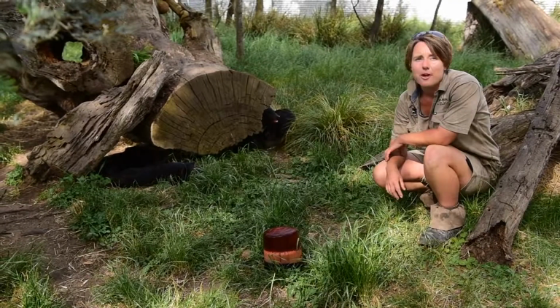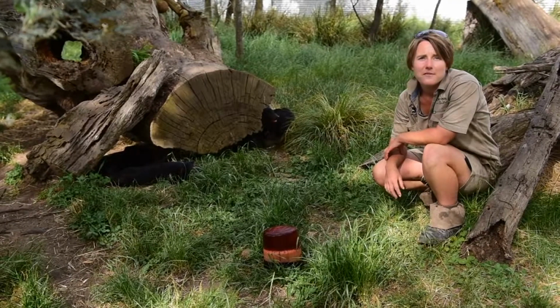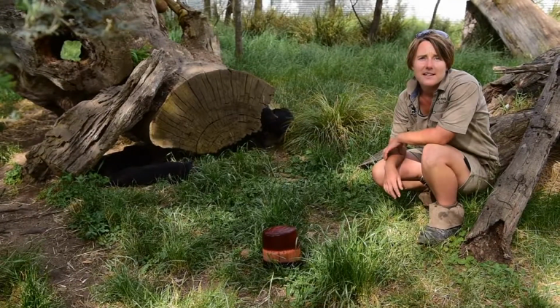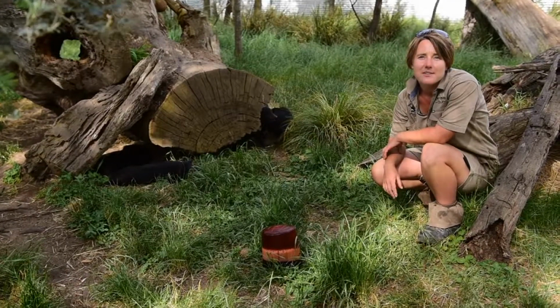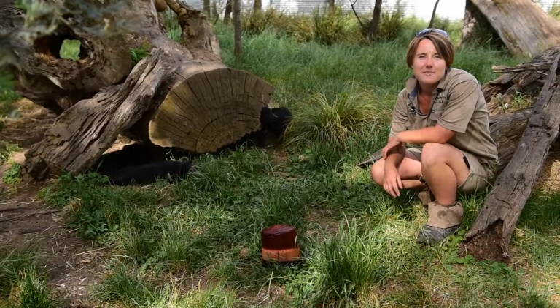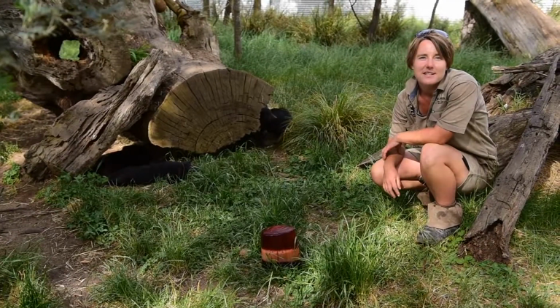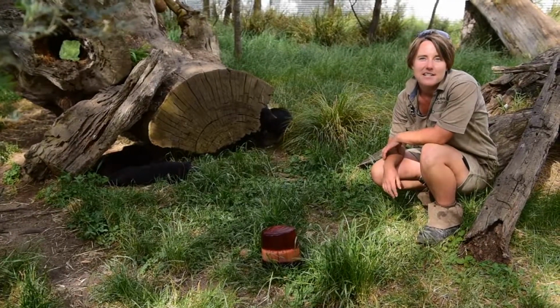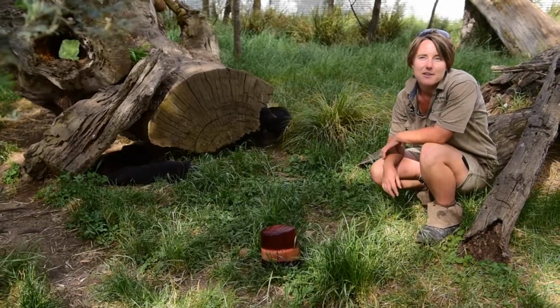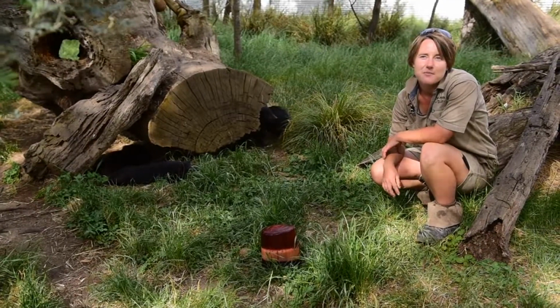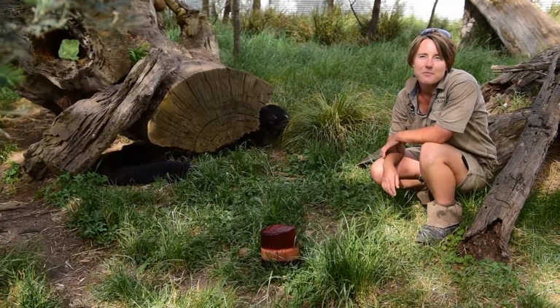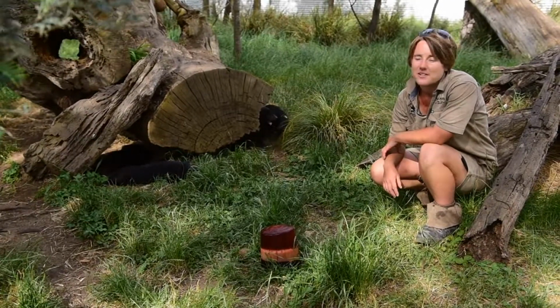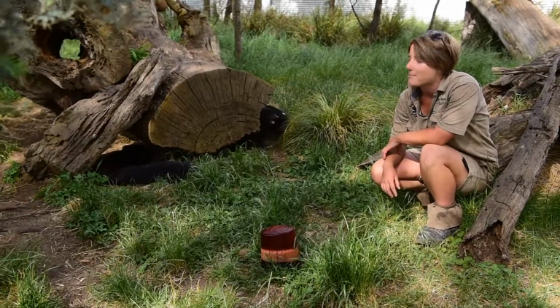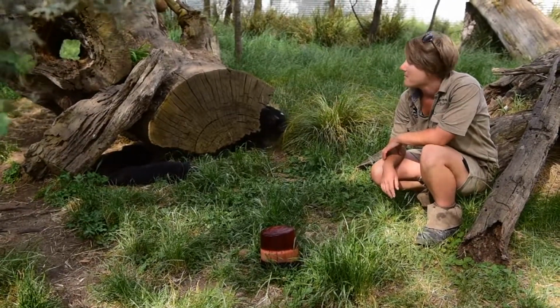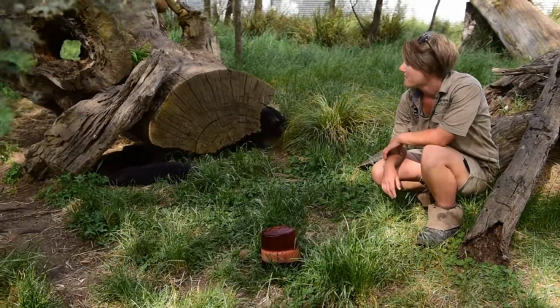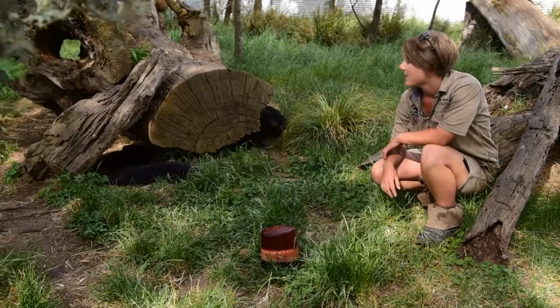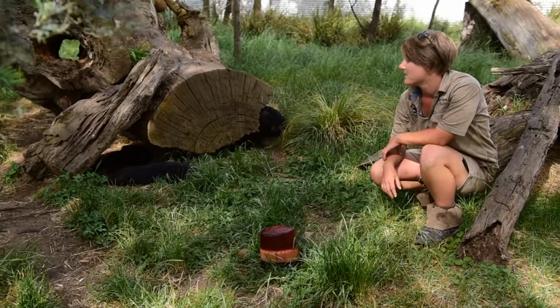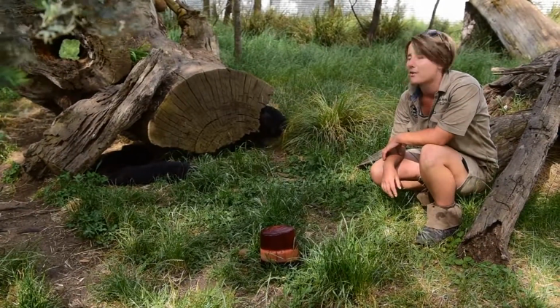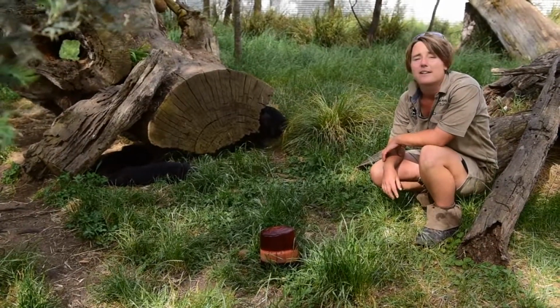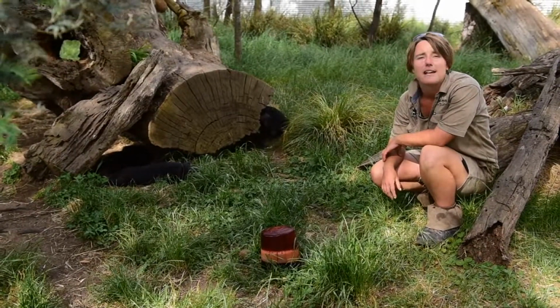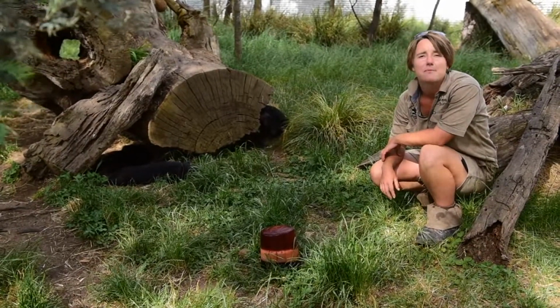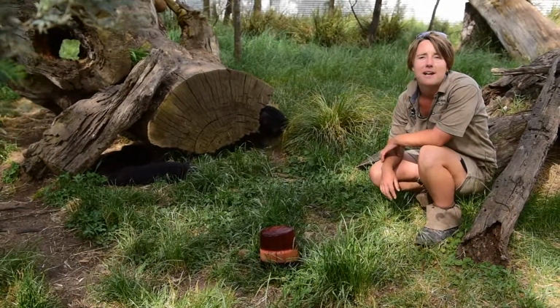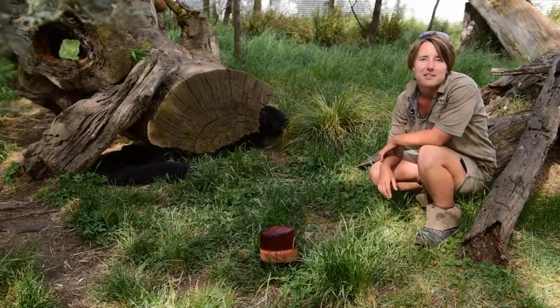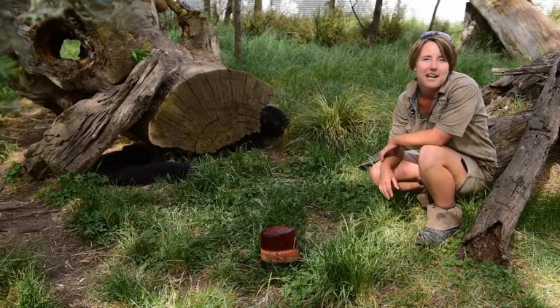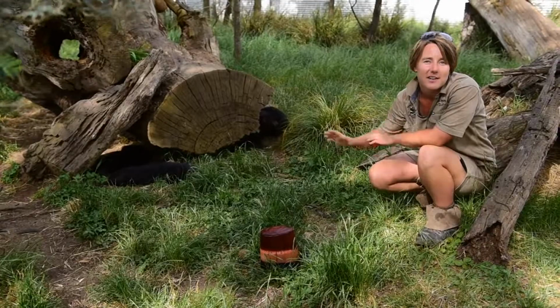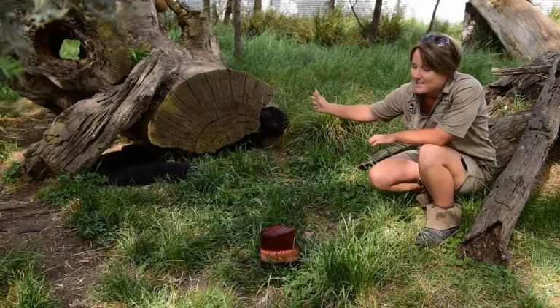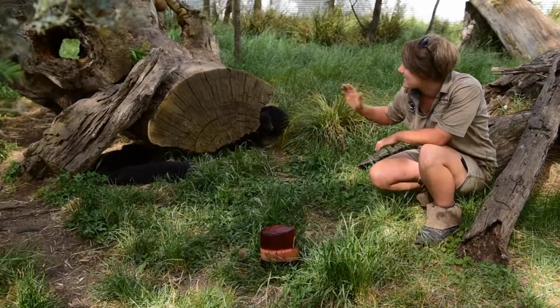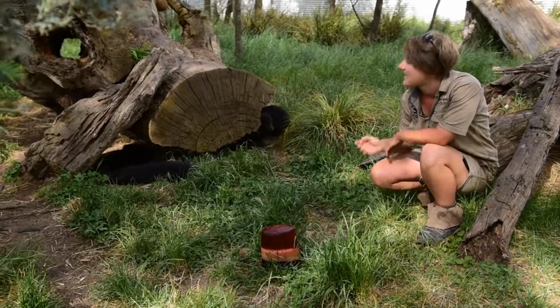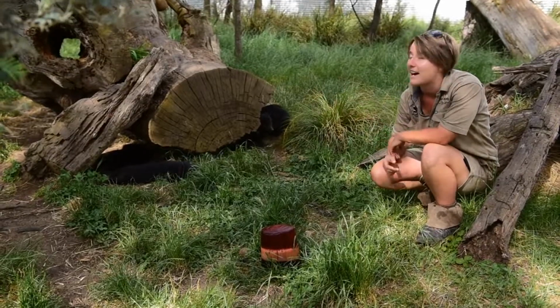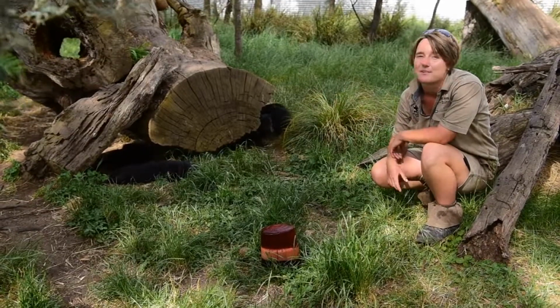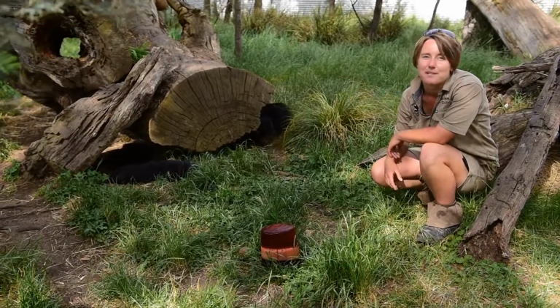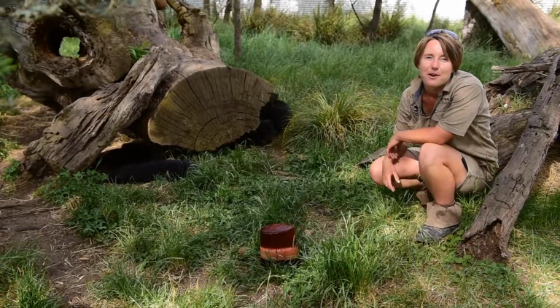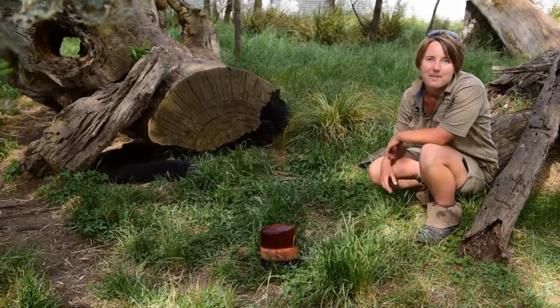But quite often these guys, when it does get nice and warm, just like people, will actually just kind of laze about in the shade, like these guys here are doing at the moment.